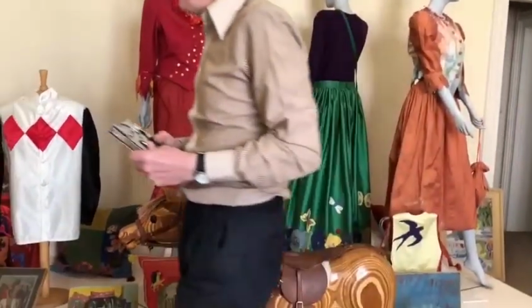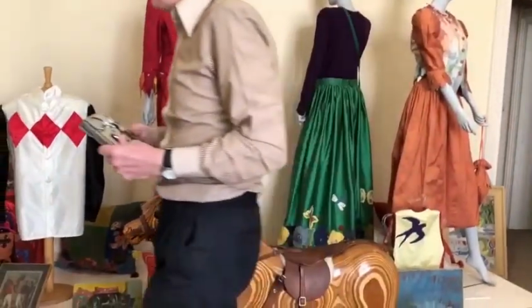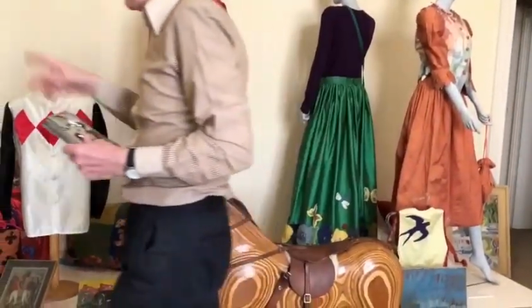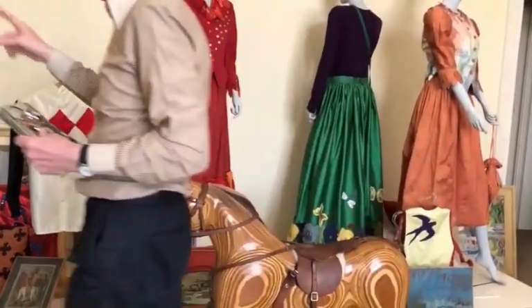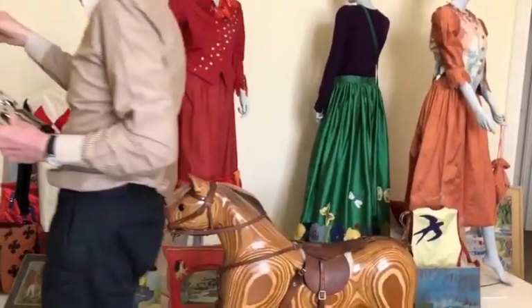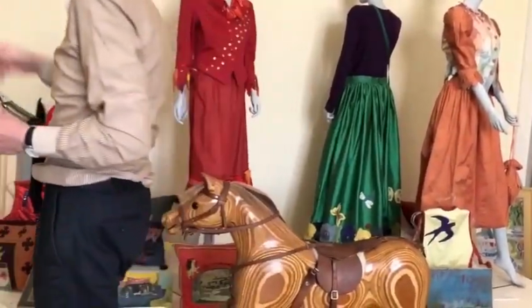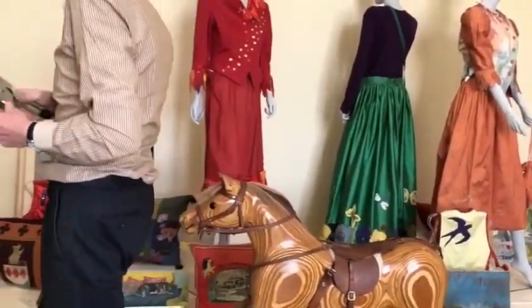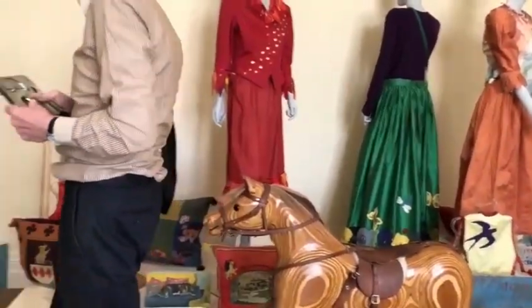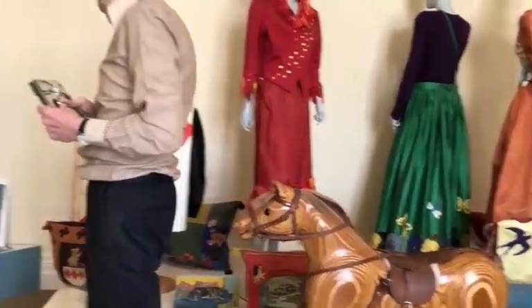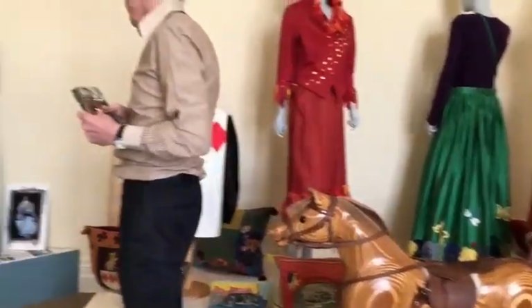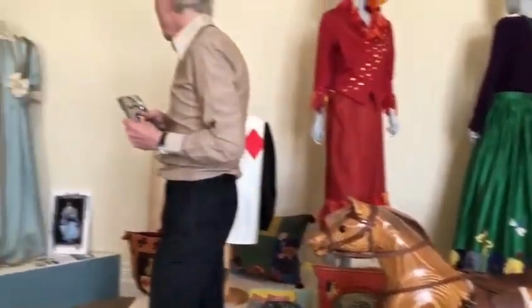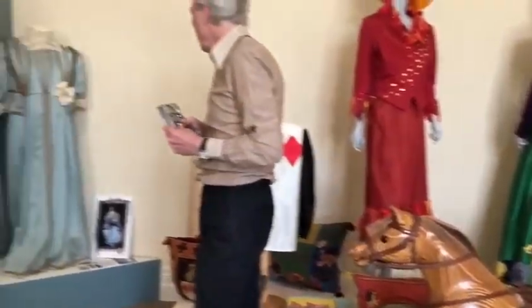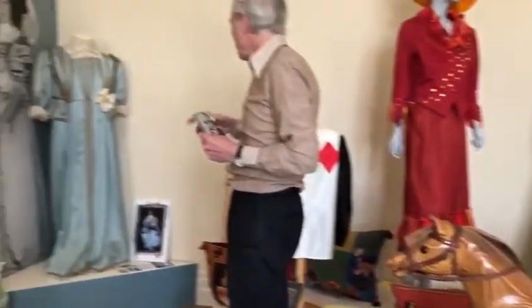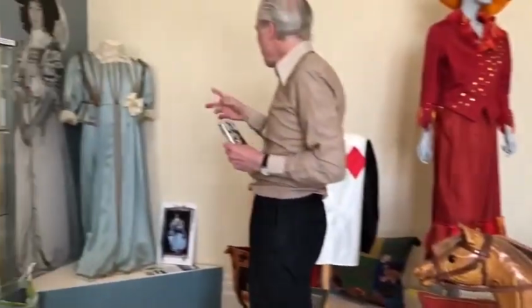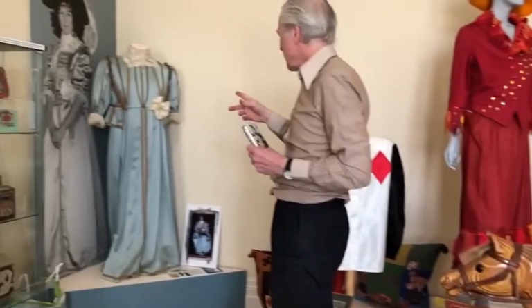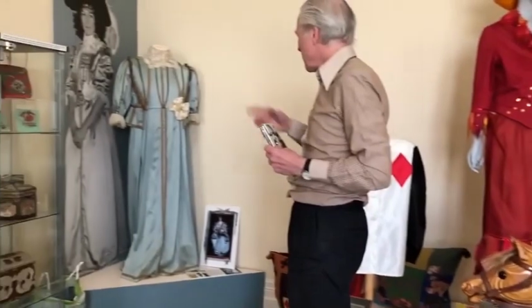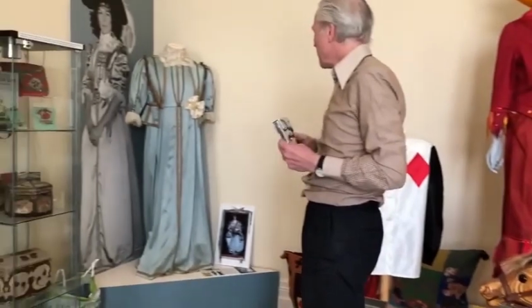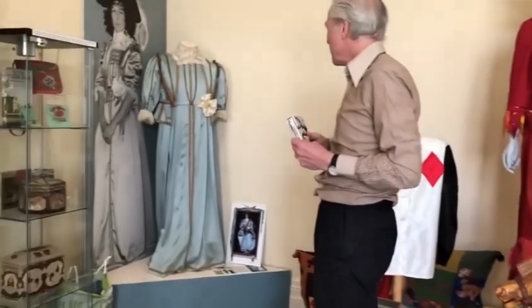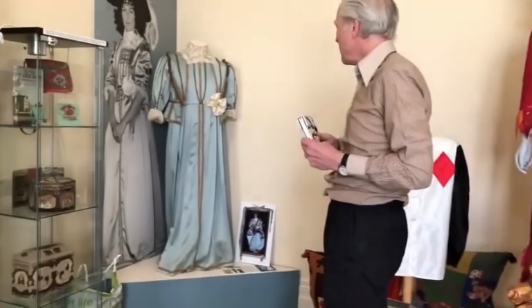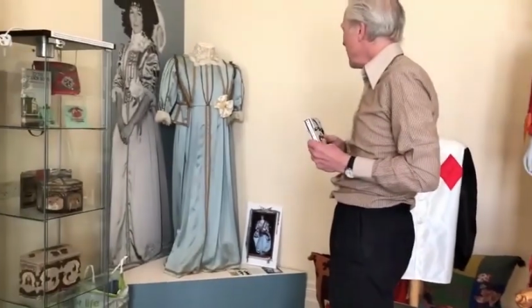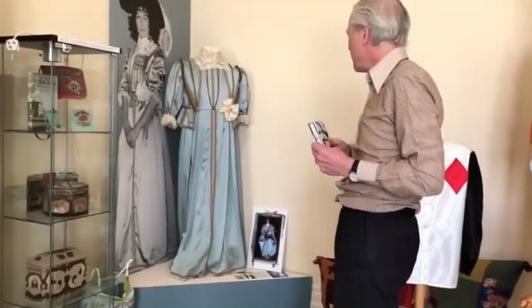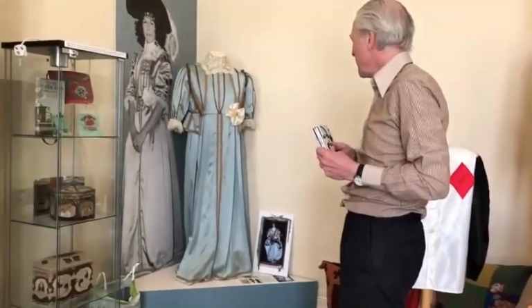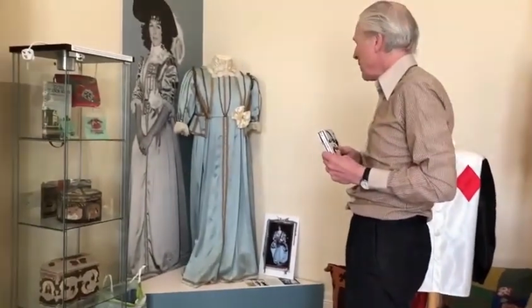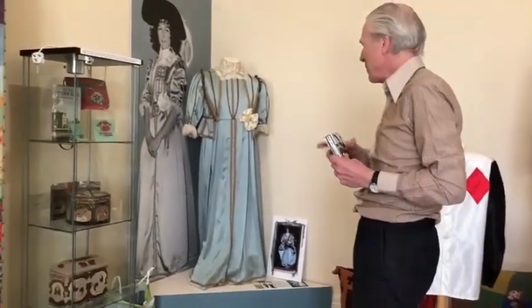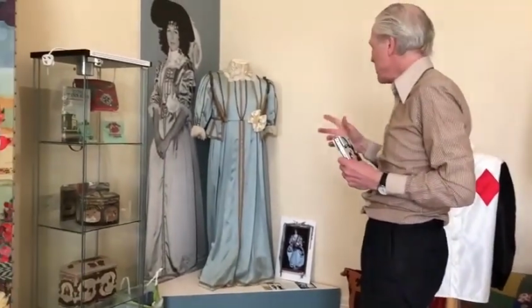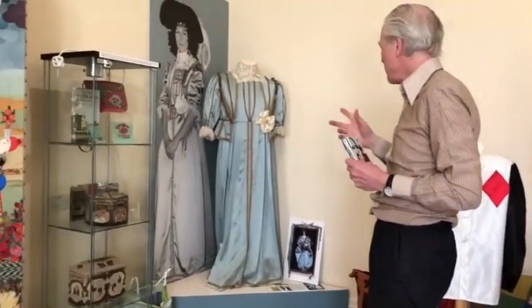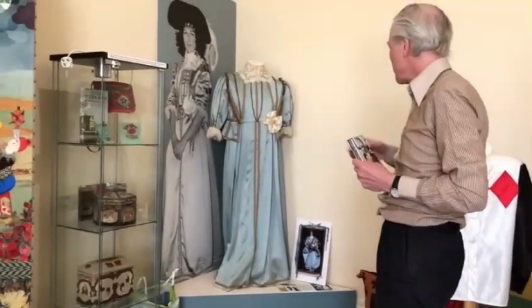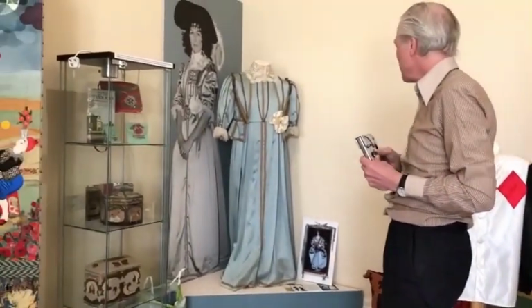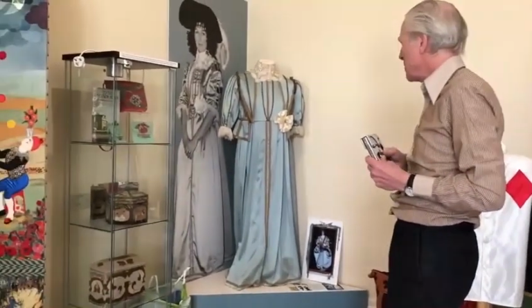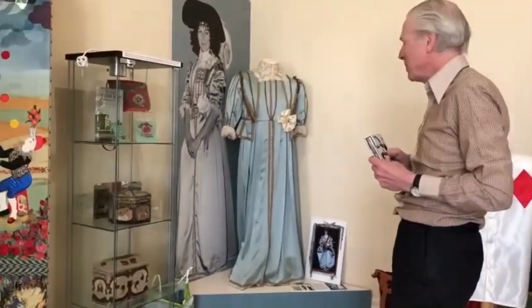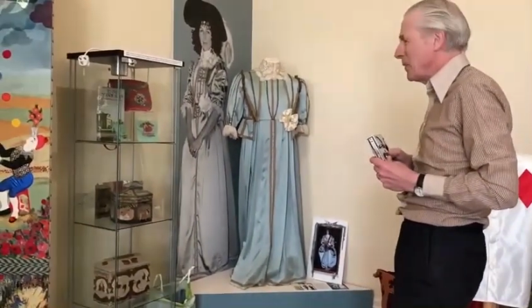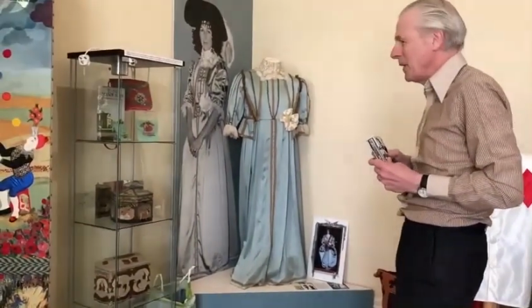Over here, another of her period costumes that she made for another fancy dress party at Beaulieu.